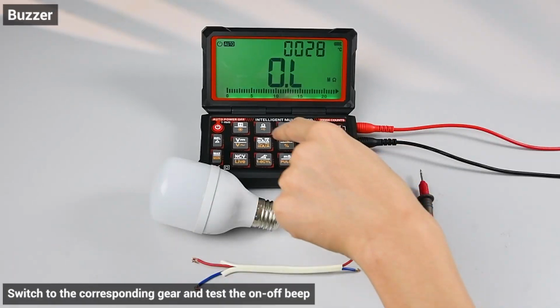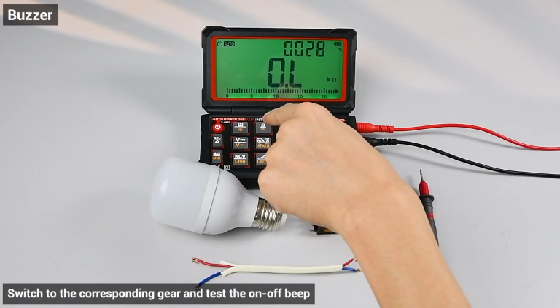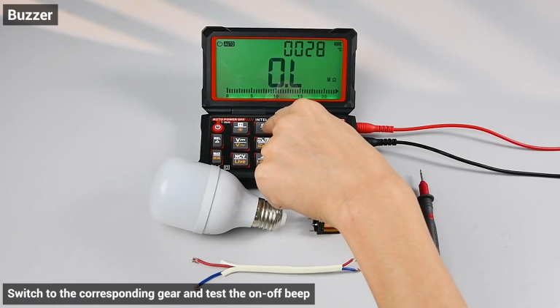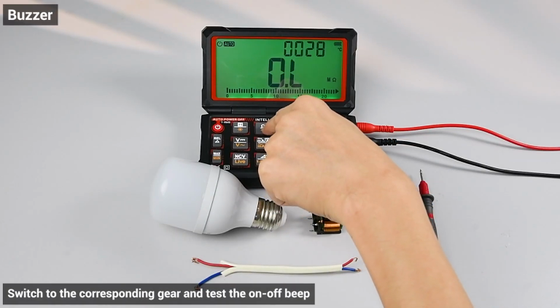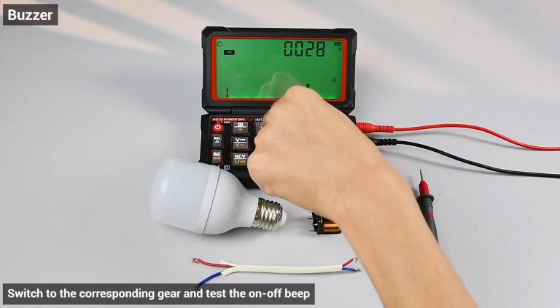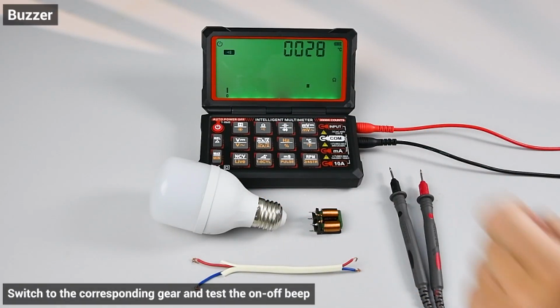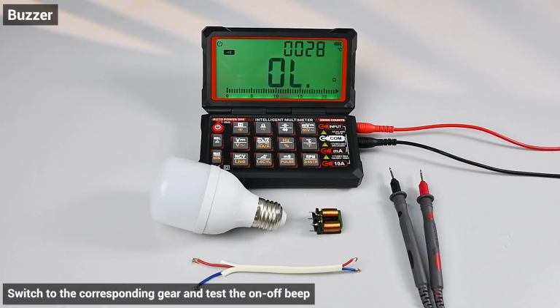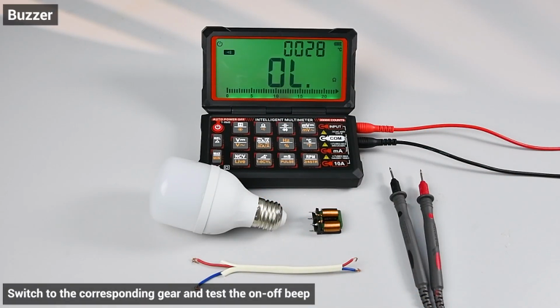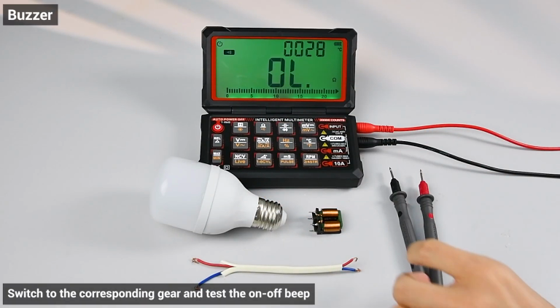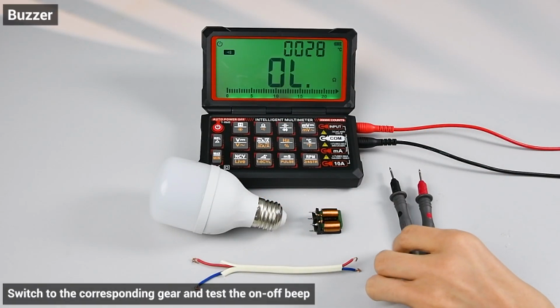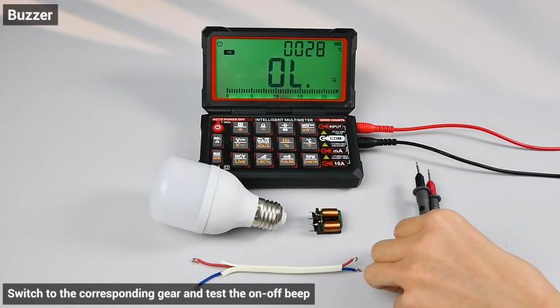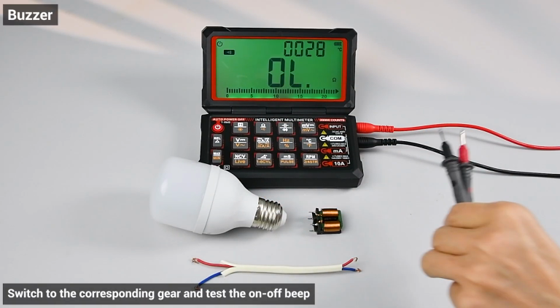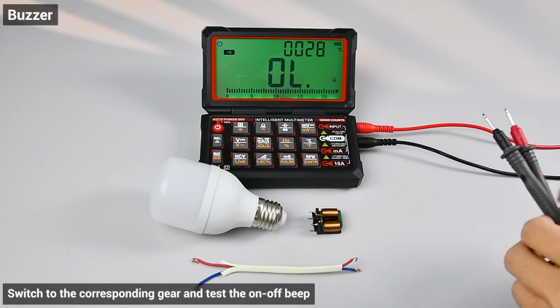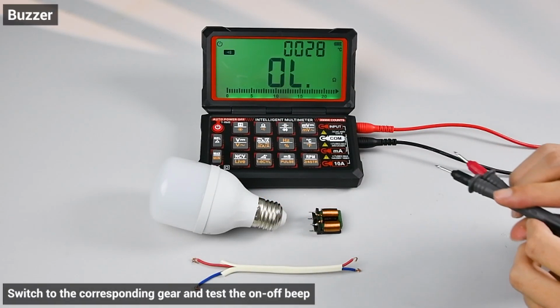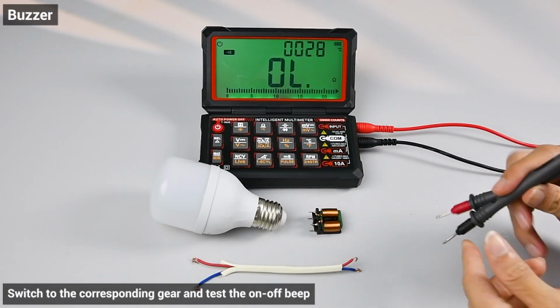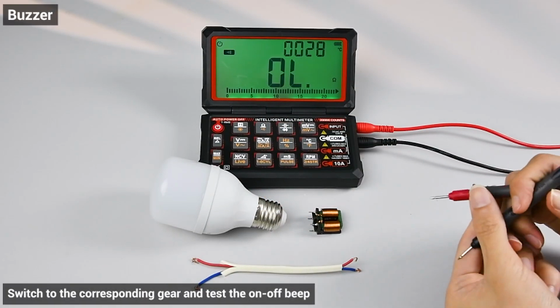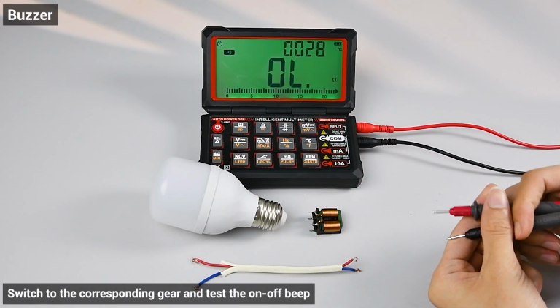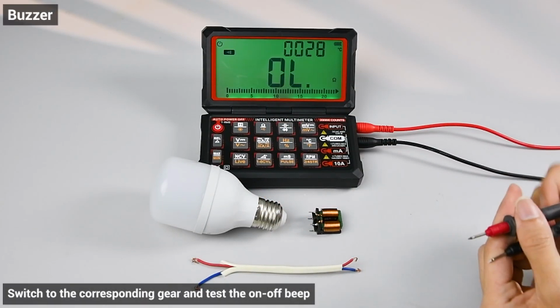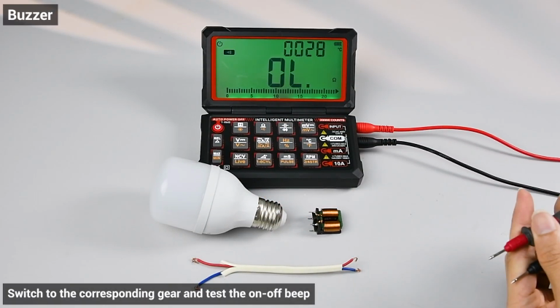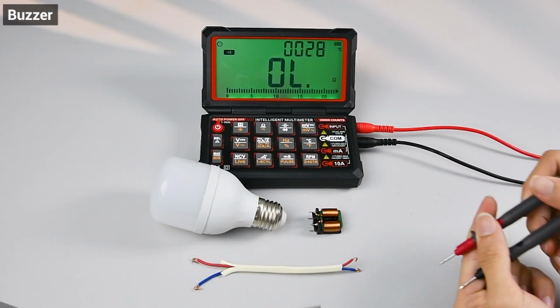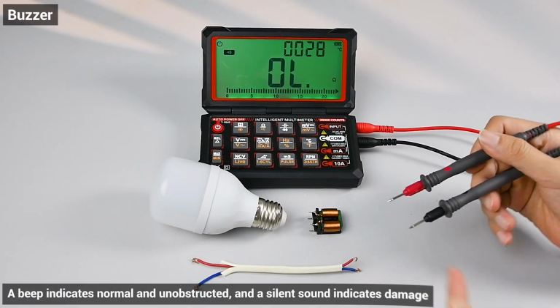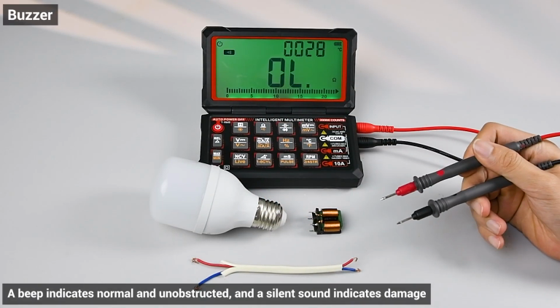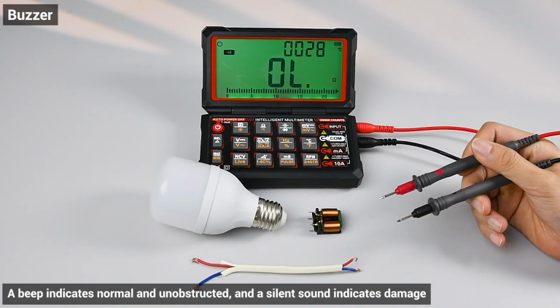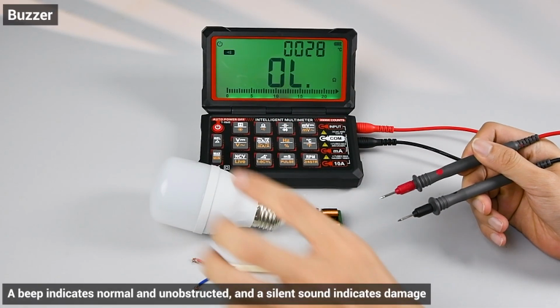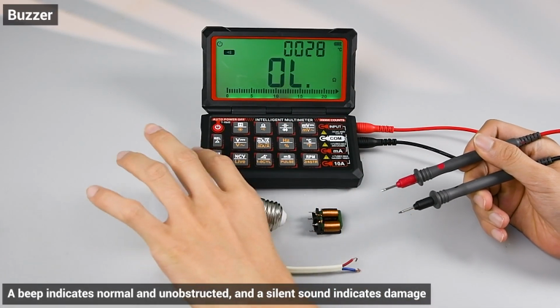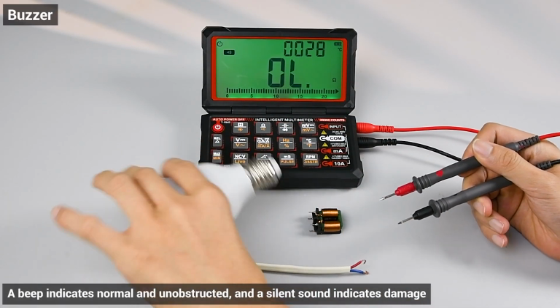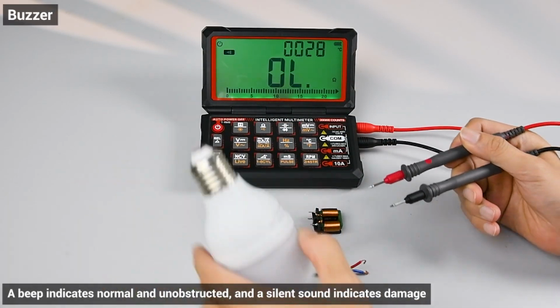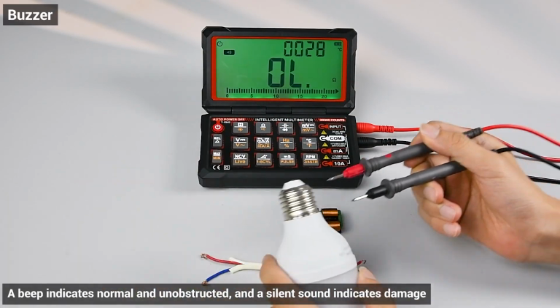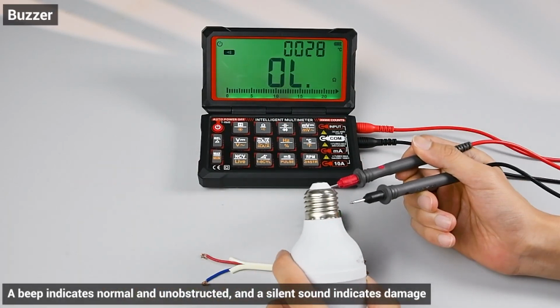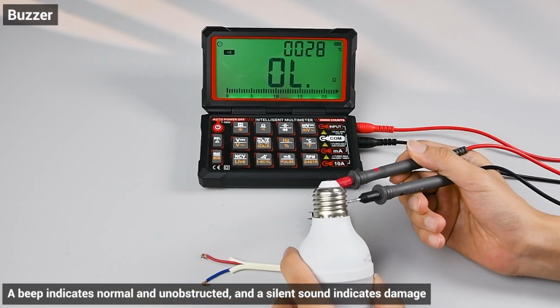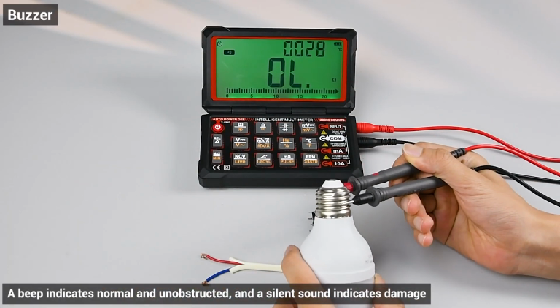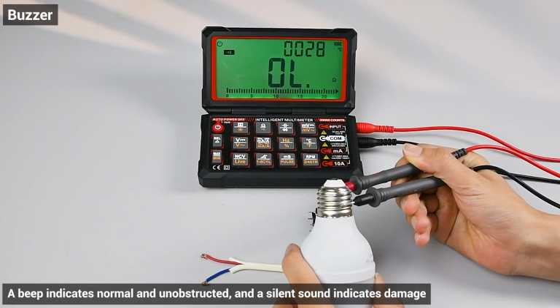Buzzer/continuity test: switch to the corresponding gear and test the on-off beep. A beep indicates normal and unobstructed, and a silent response indicates damage.